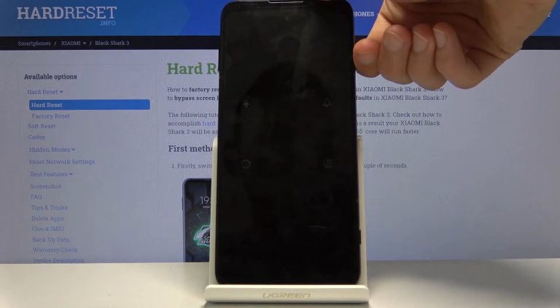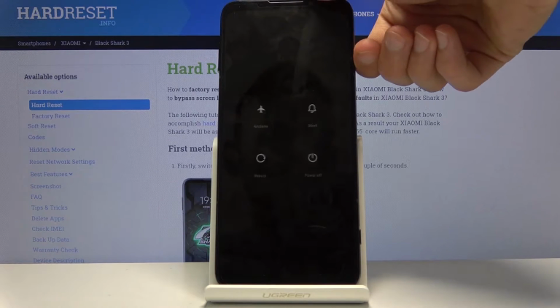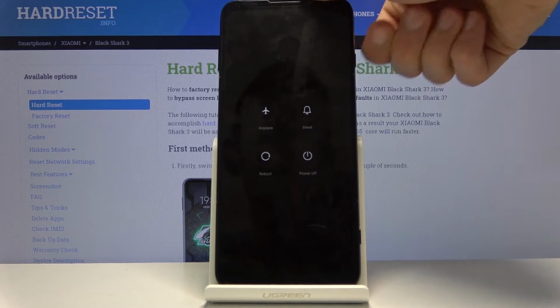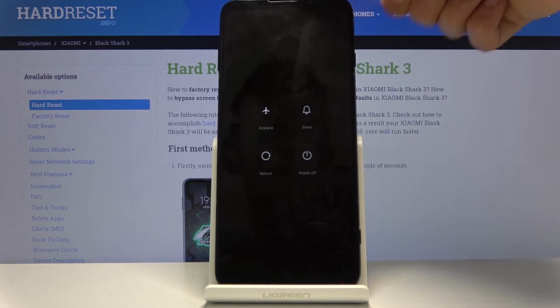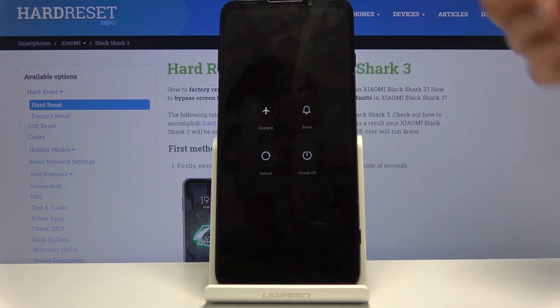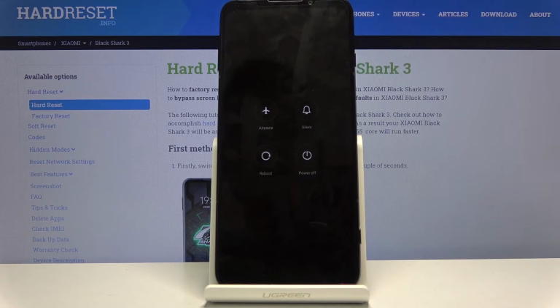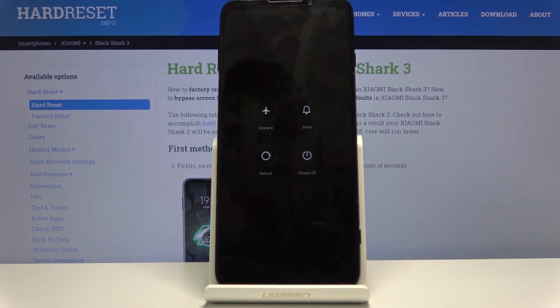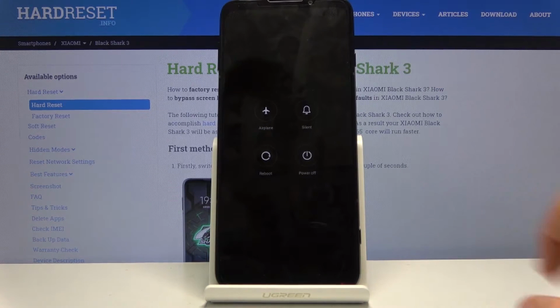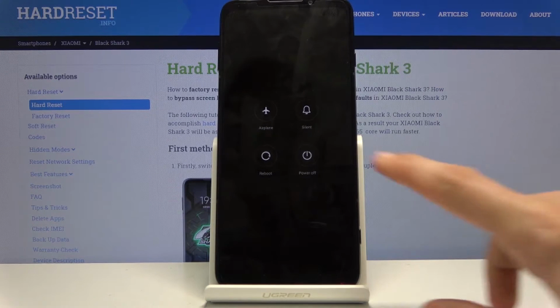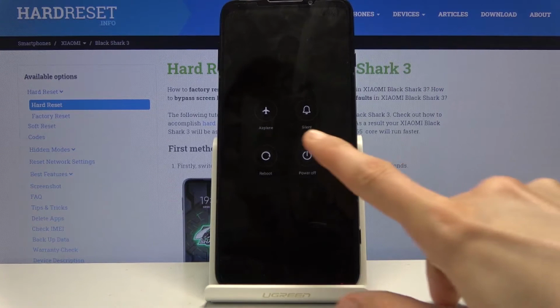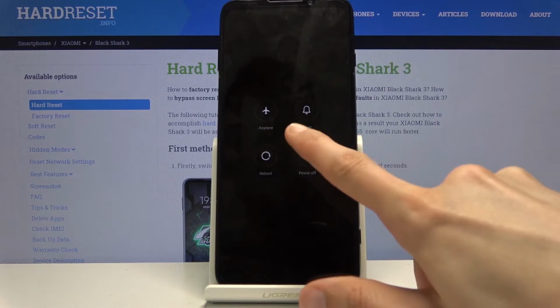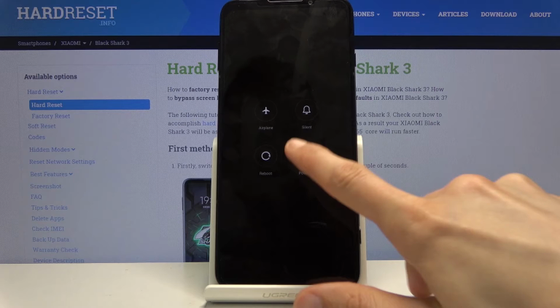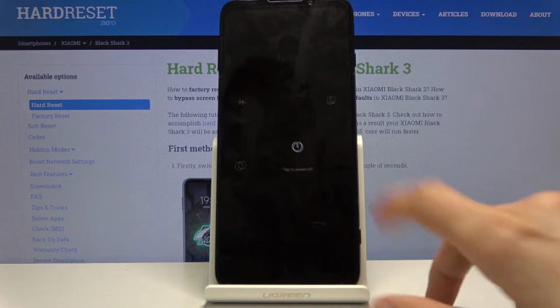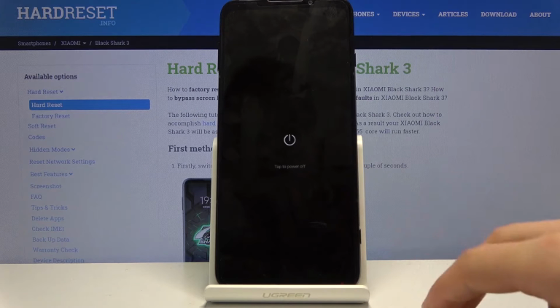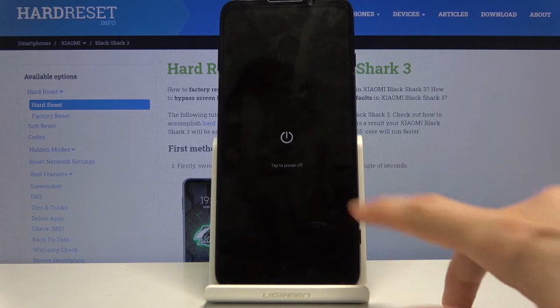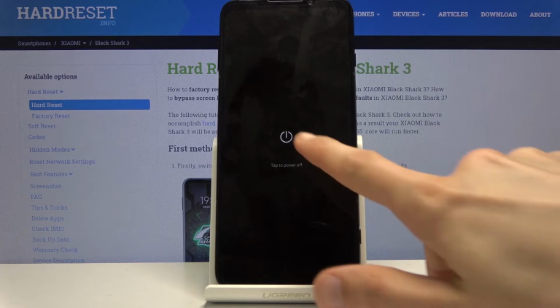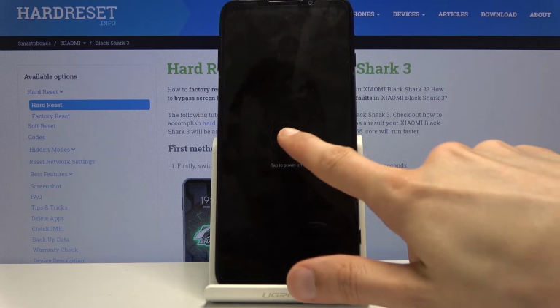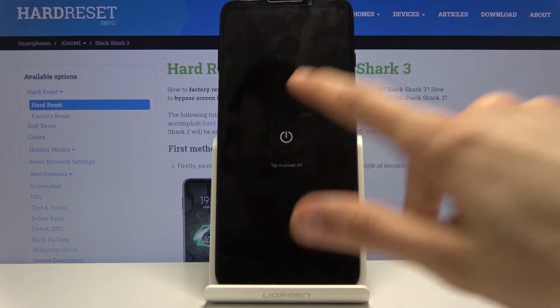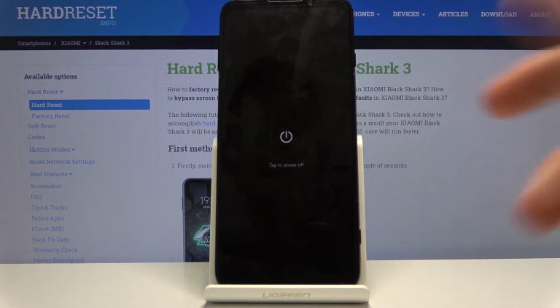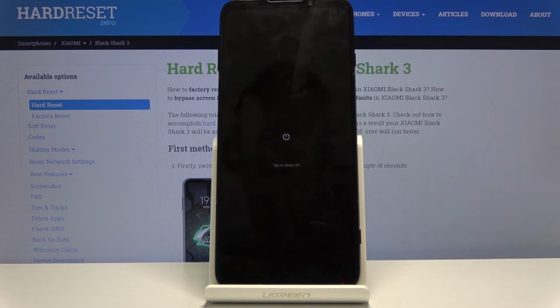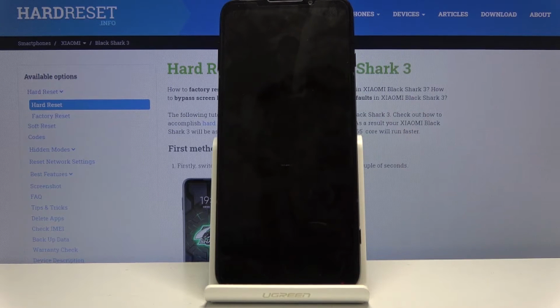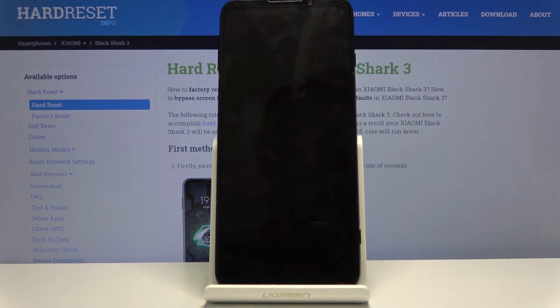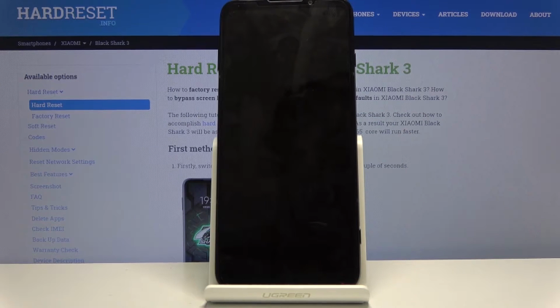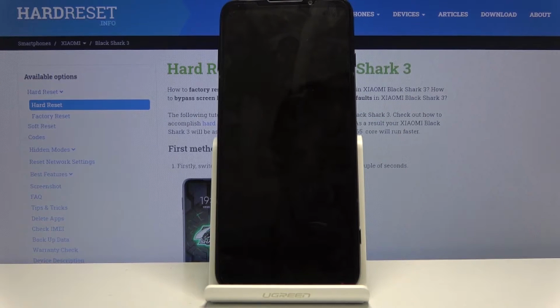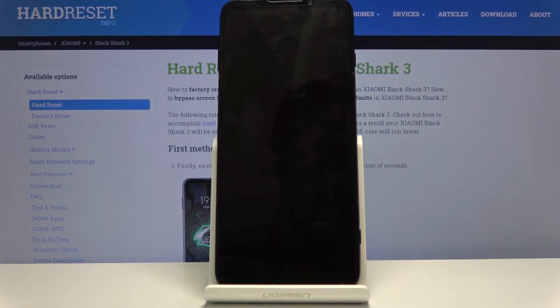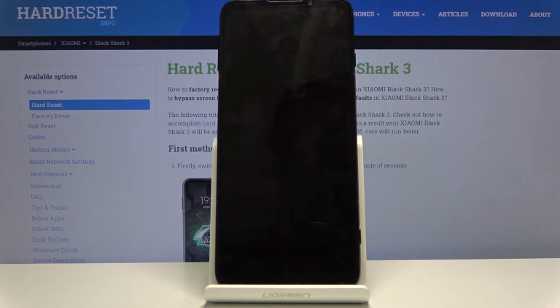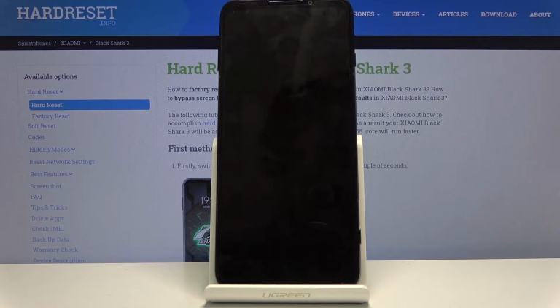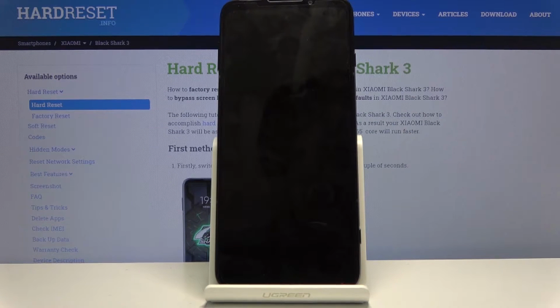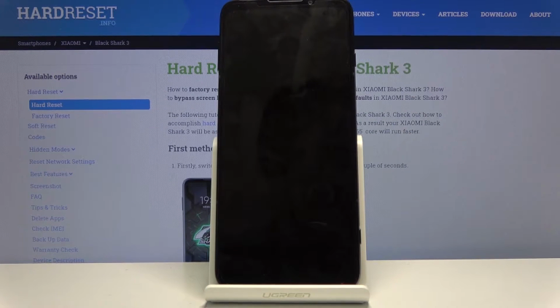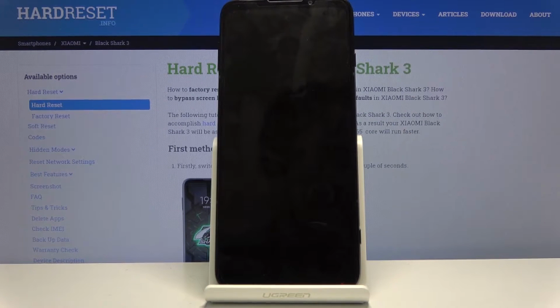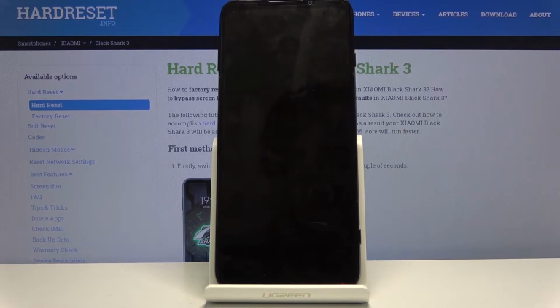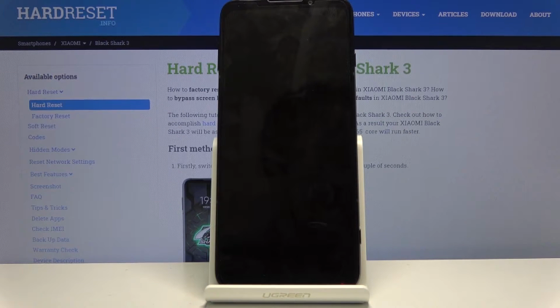Begin by holding the power key, selecting power off, and simply waiting for the device to shut off.